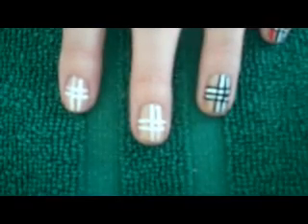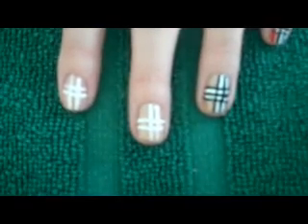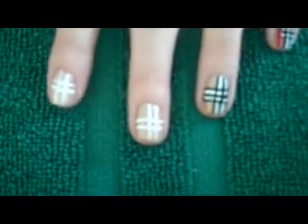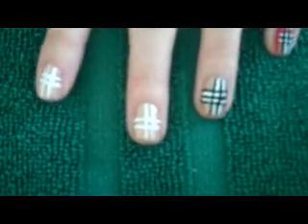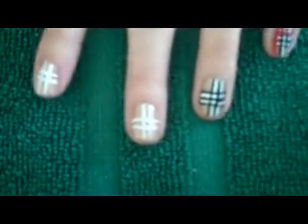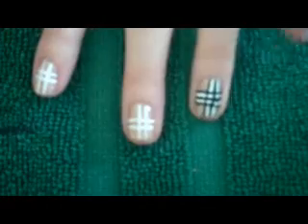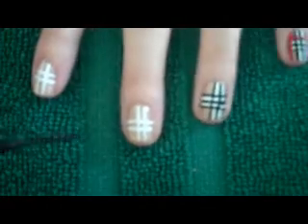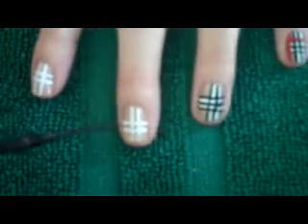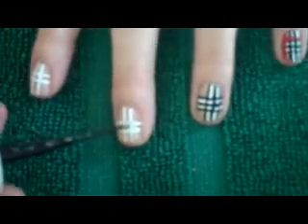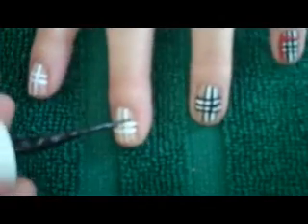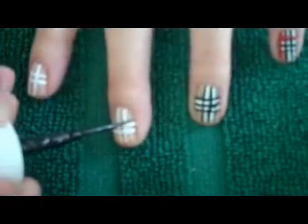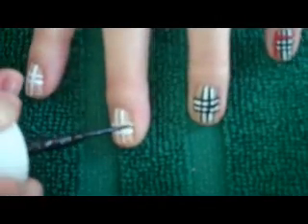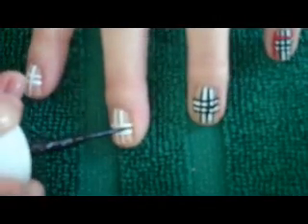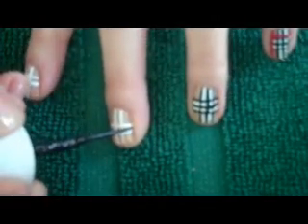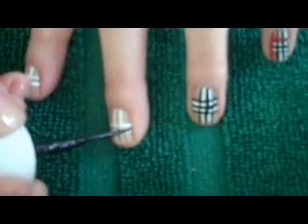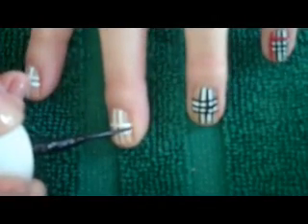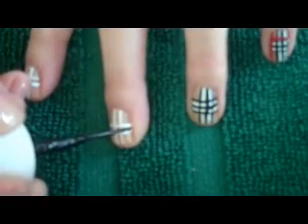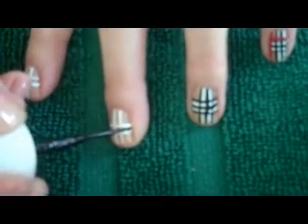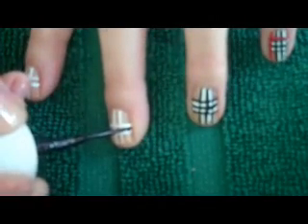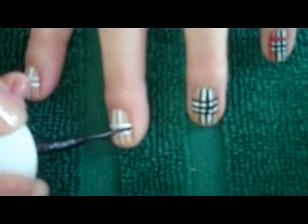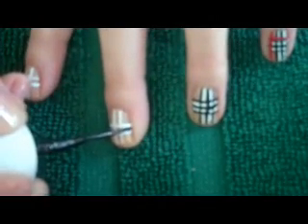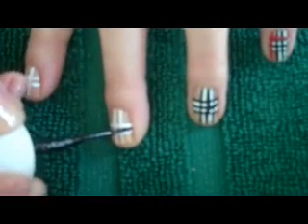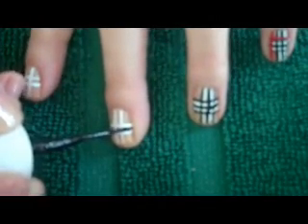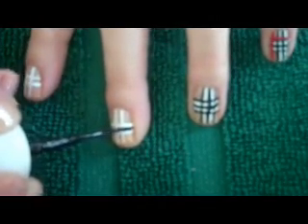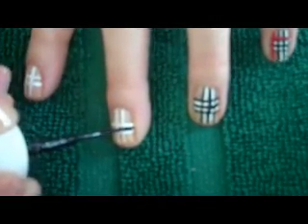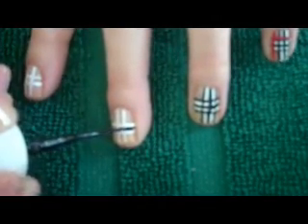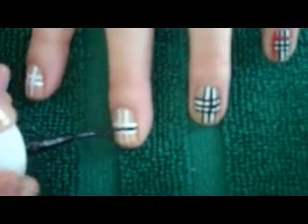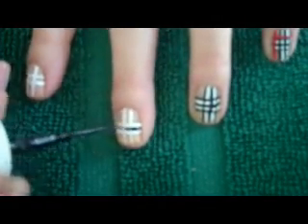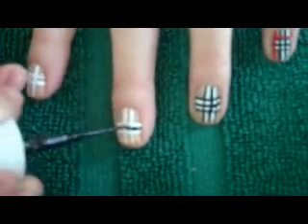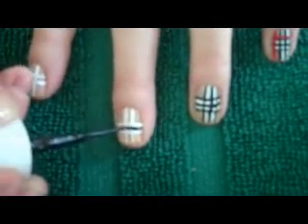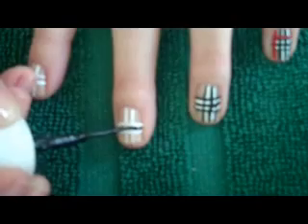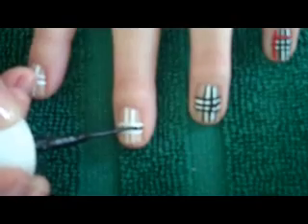Now with my black striper, I'm going to paint three black stripes — one in the middle of the white stripes and two on either side.